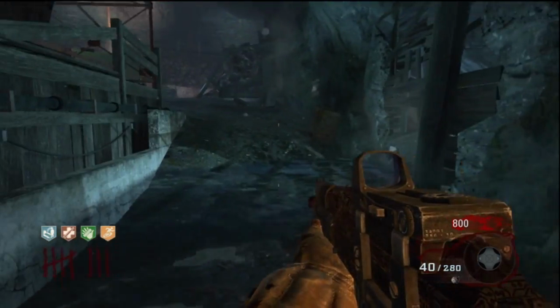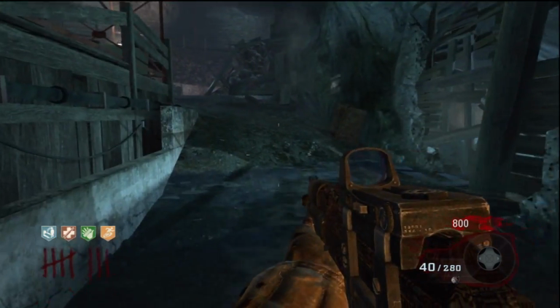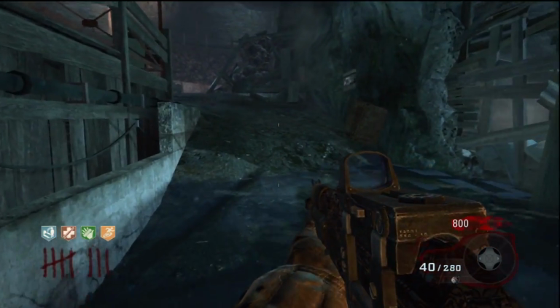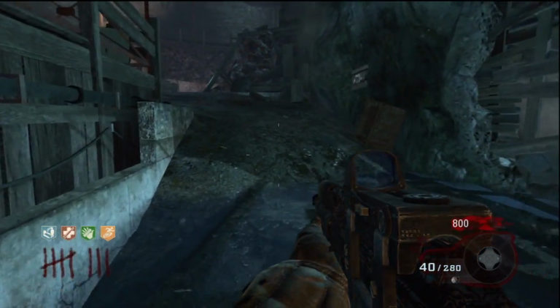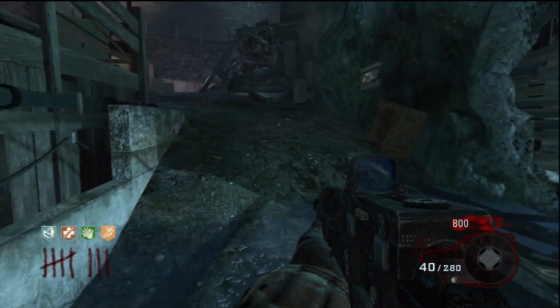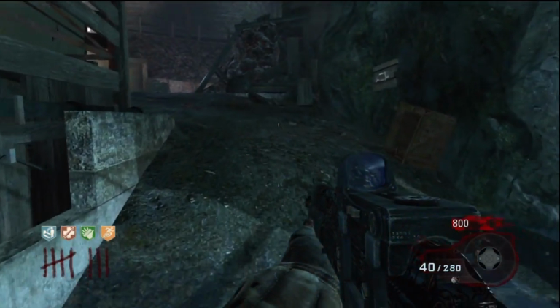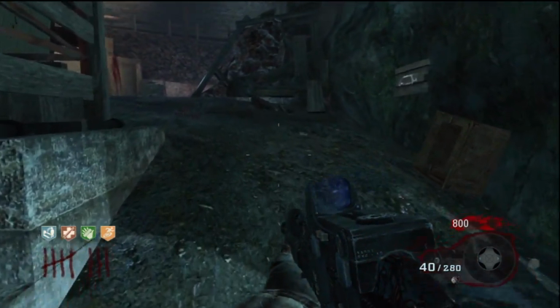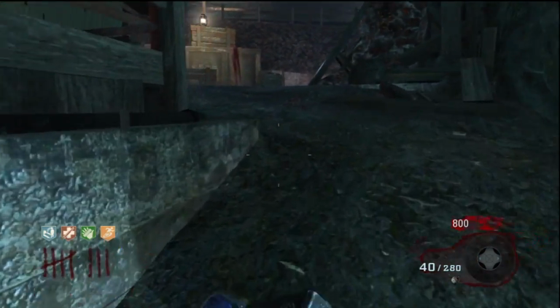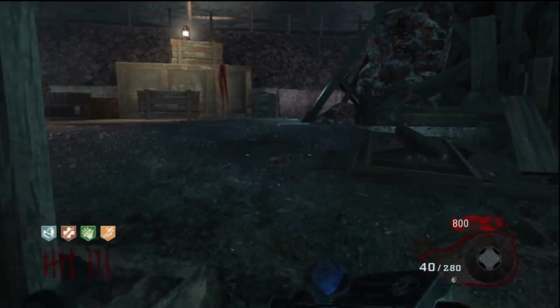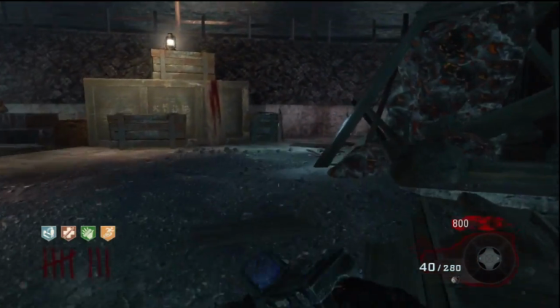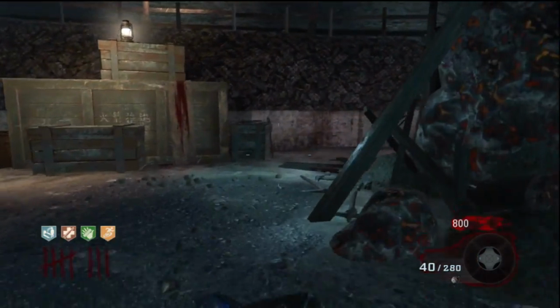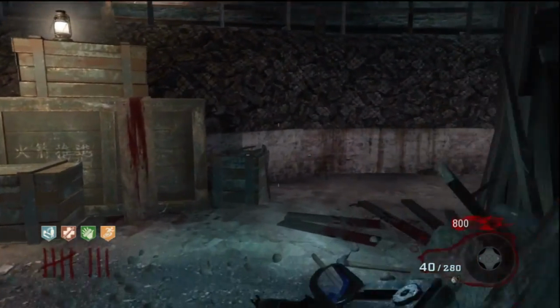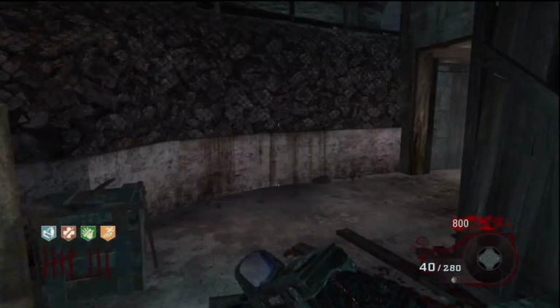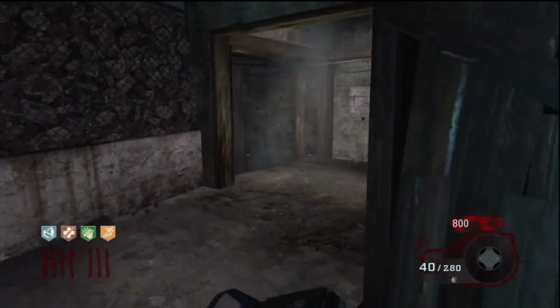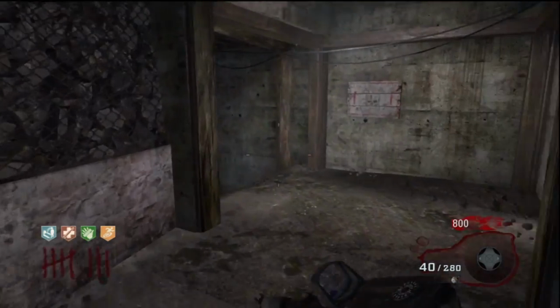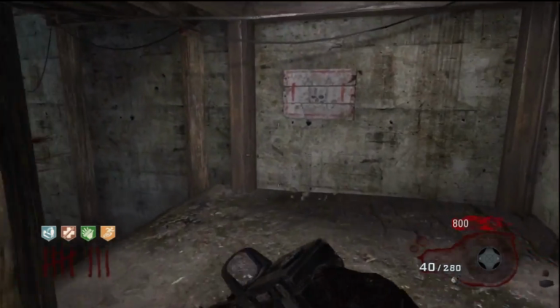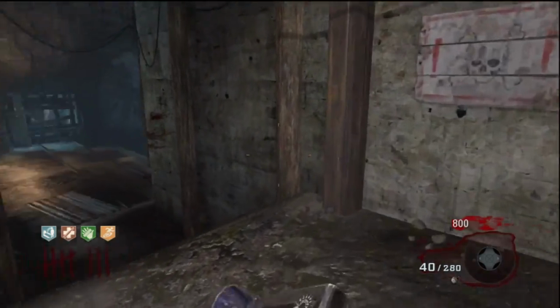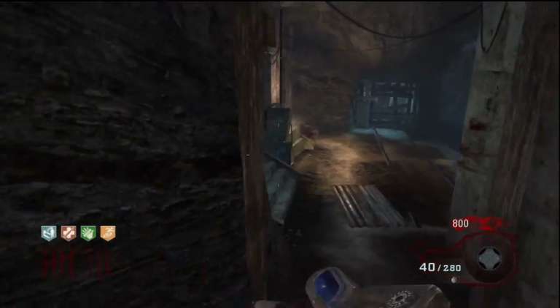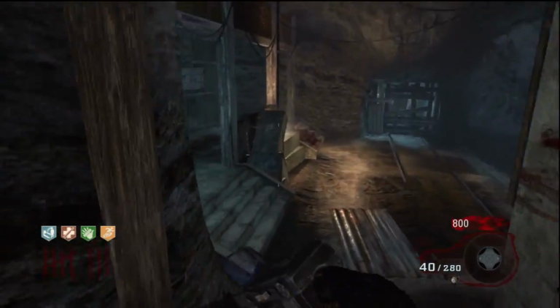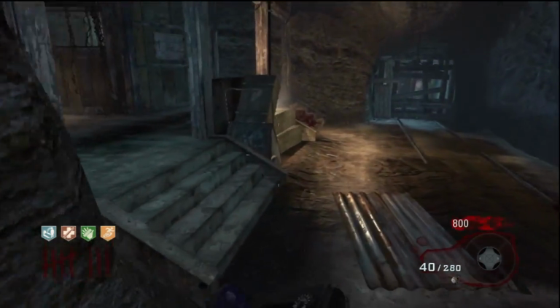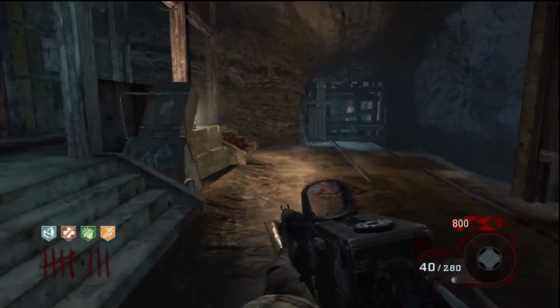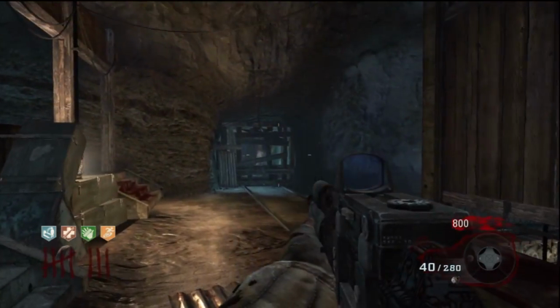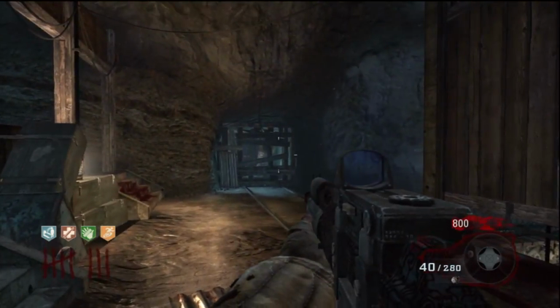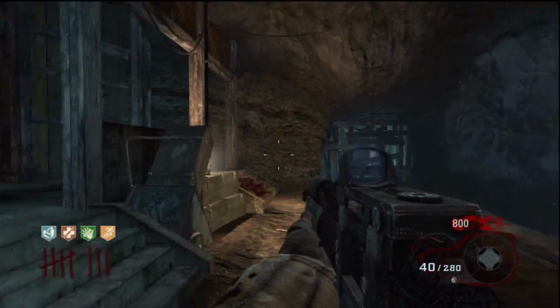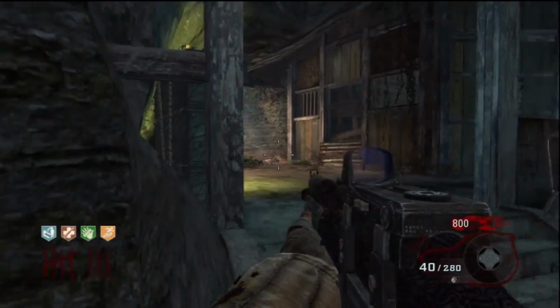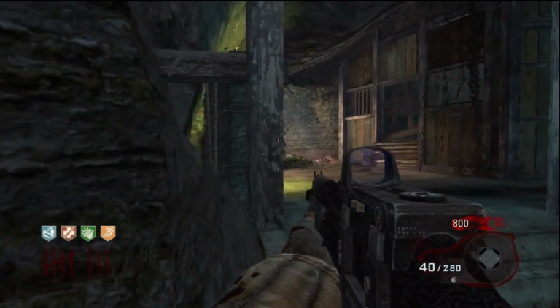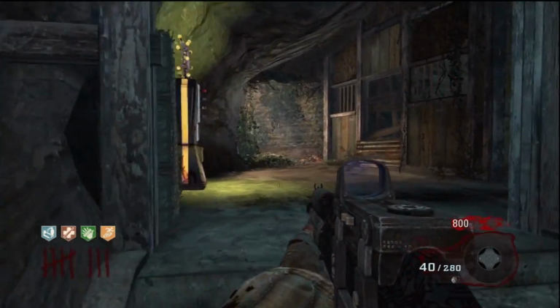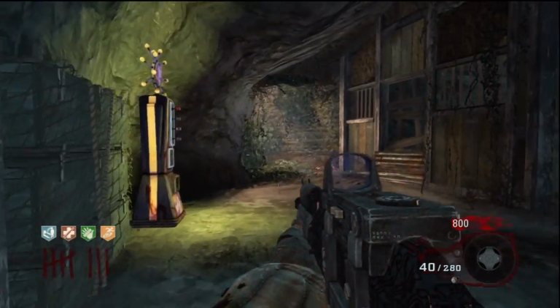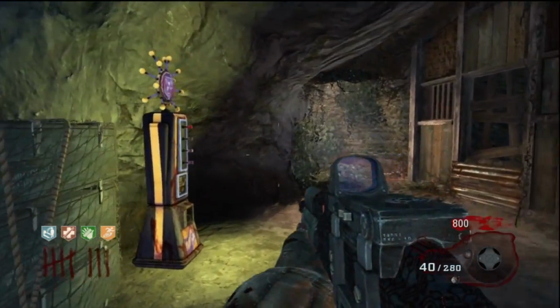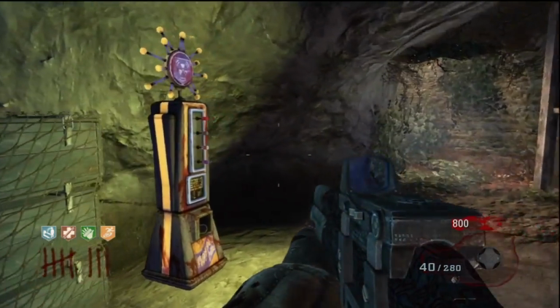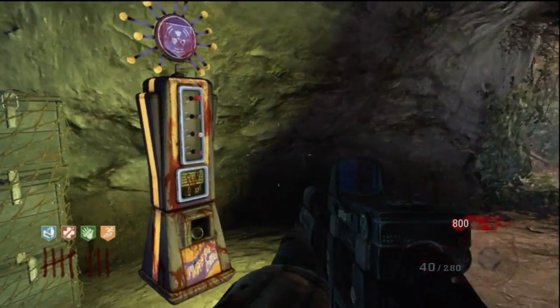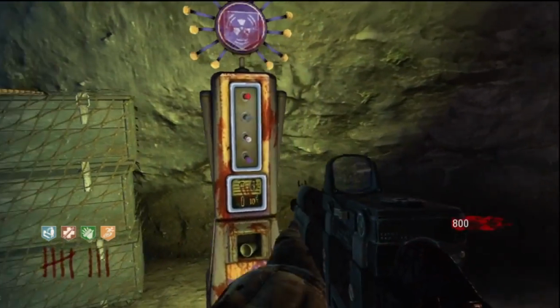Moving out of the Water Room, we'll come to the other potential spawn for these perks, and where in my map PhD Flopper is.